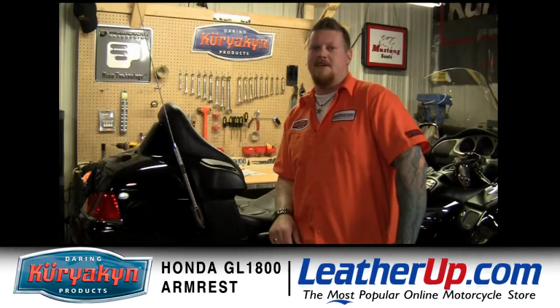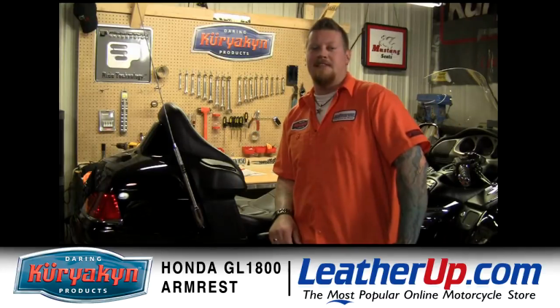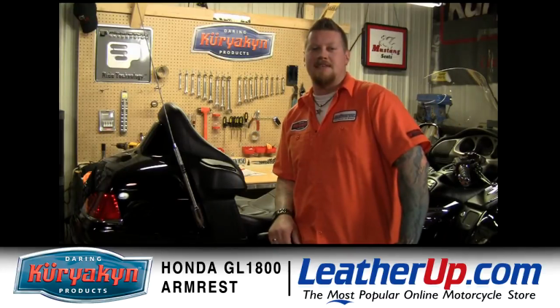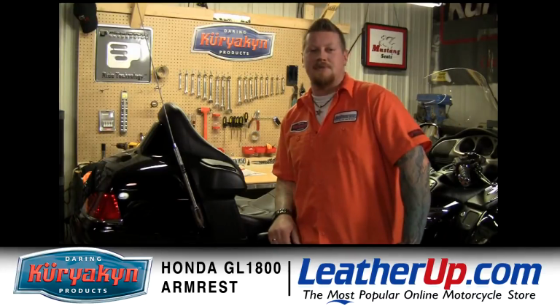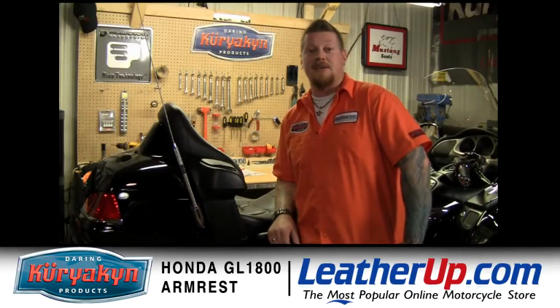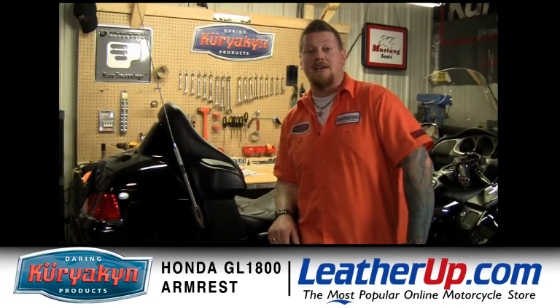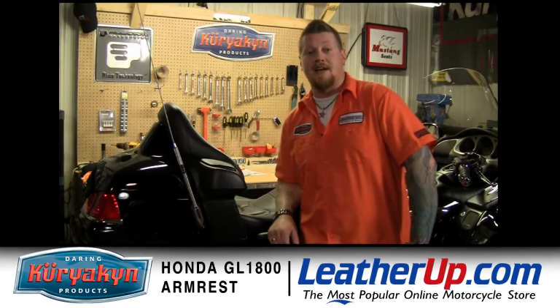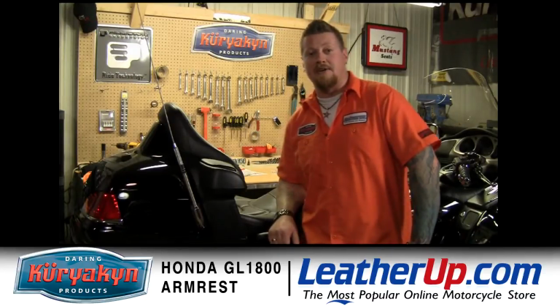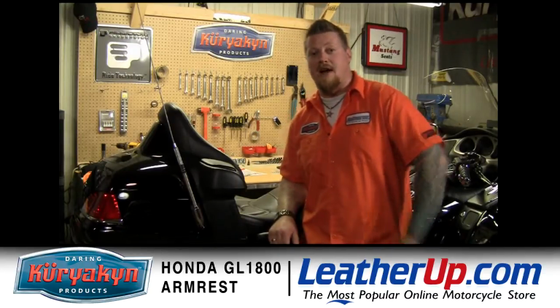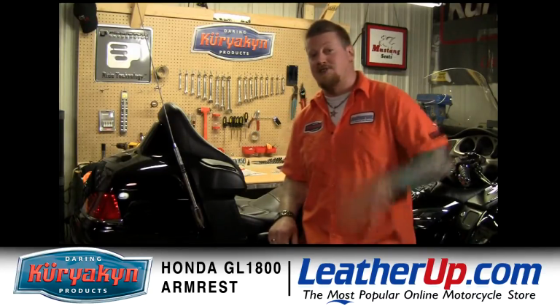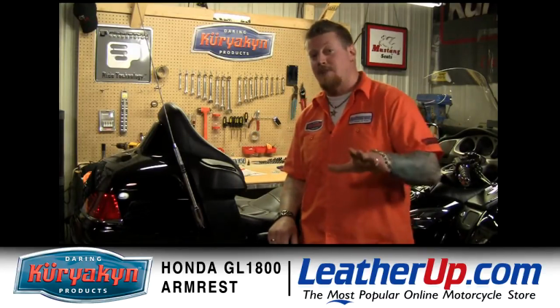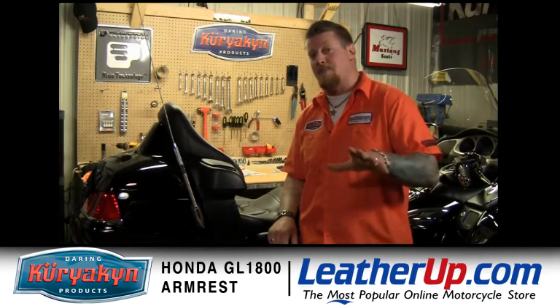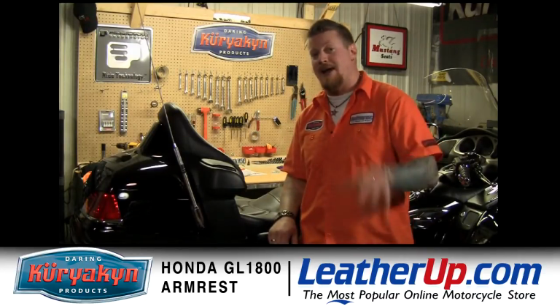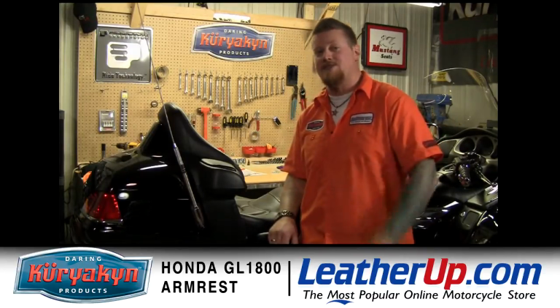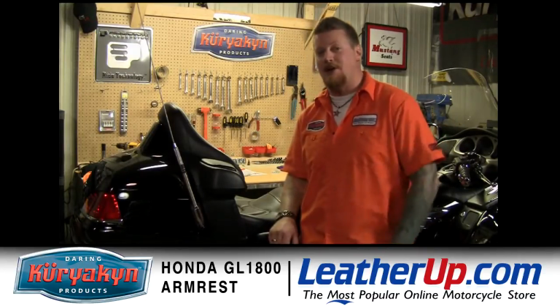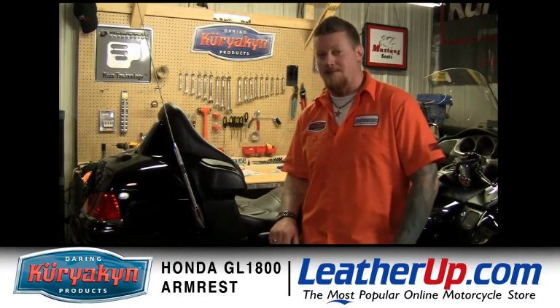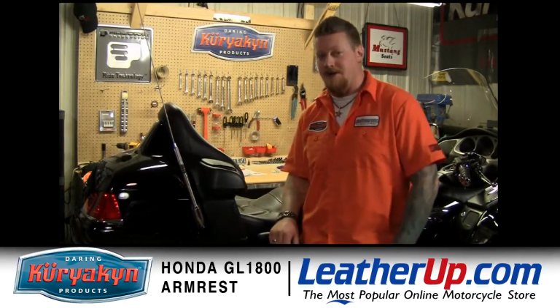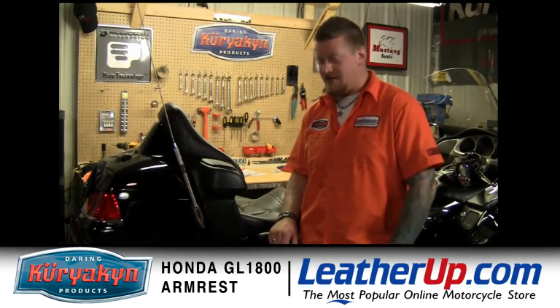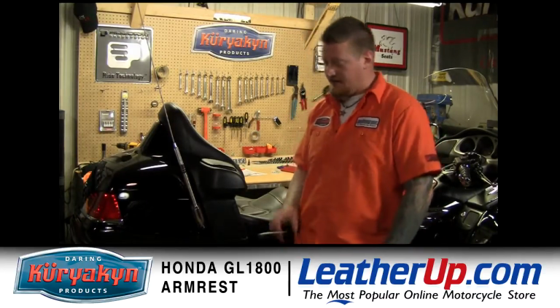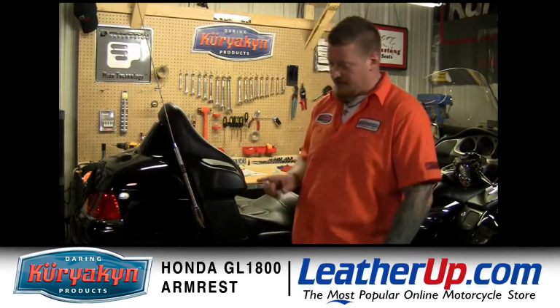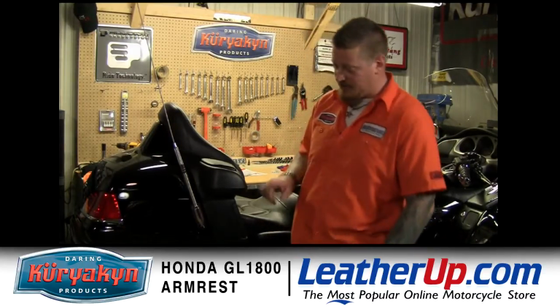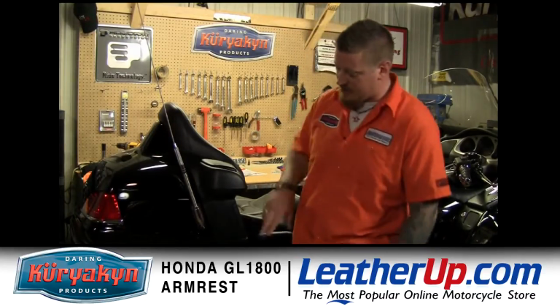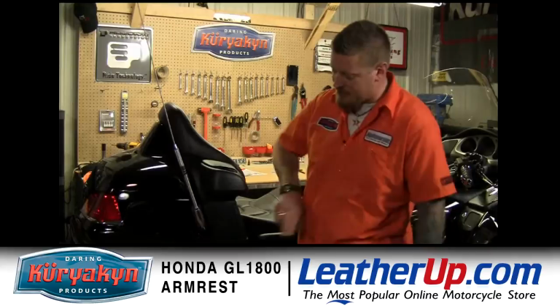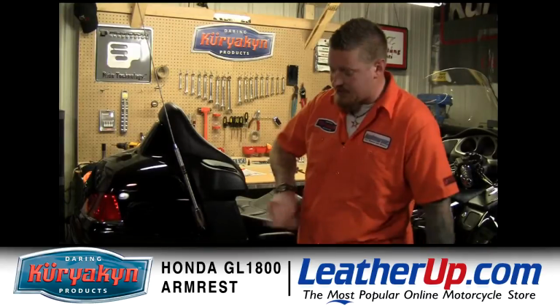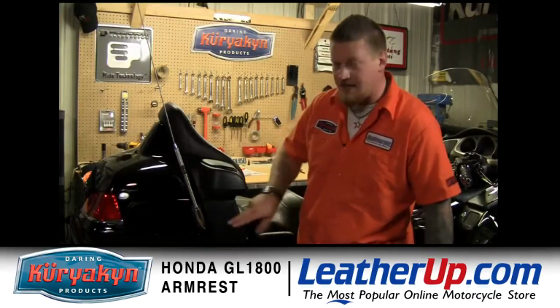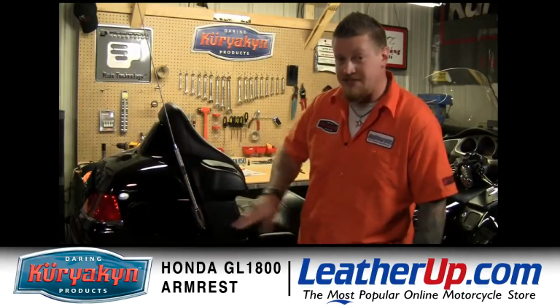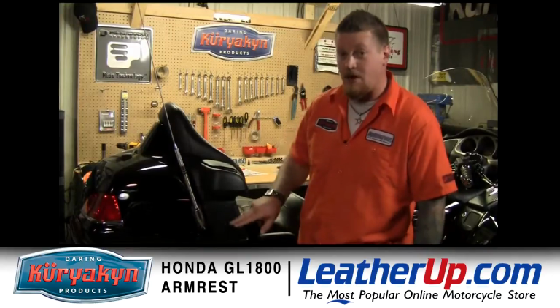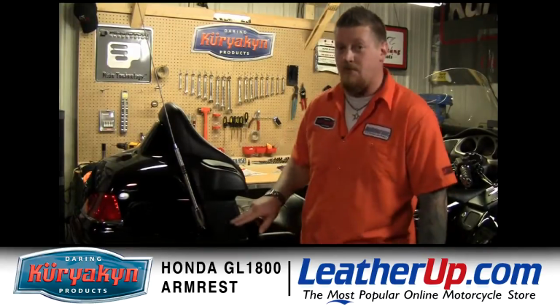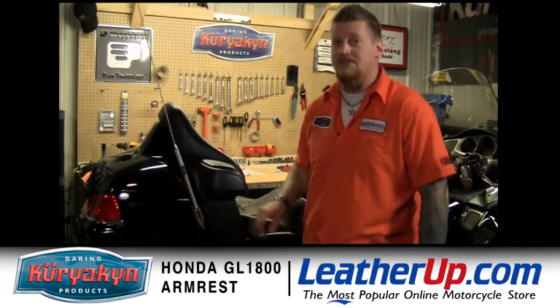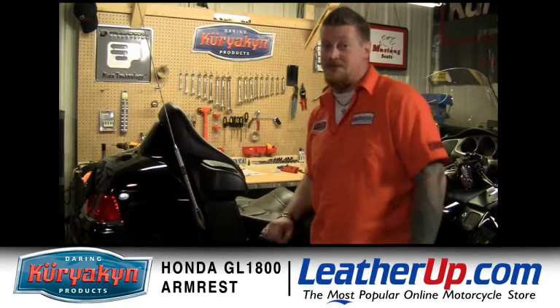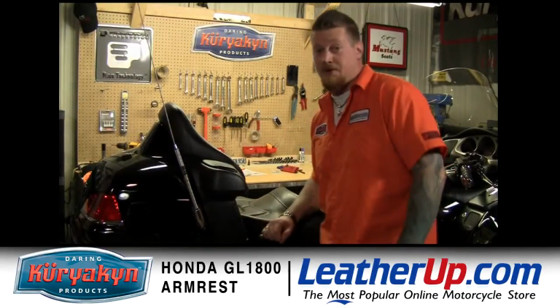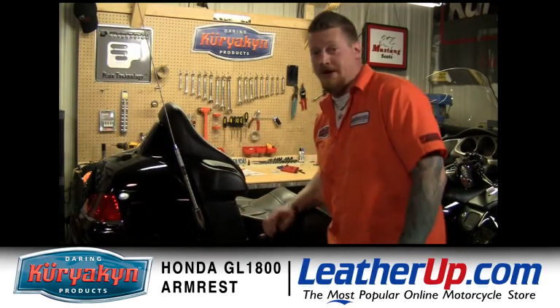On this episode of the Kiryakin Garage, it's all about passenger comfort and the first thing we're going to install is going to be some armrests for this Gold Wing.